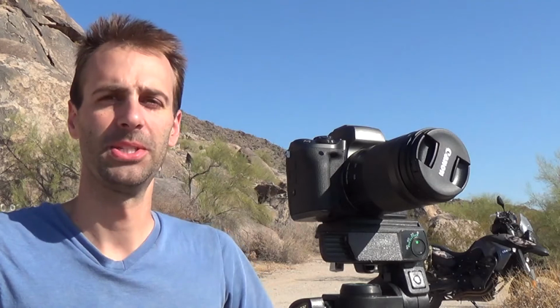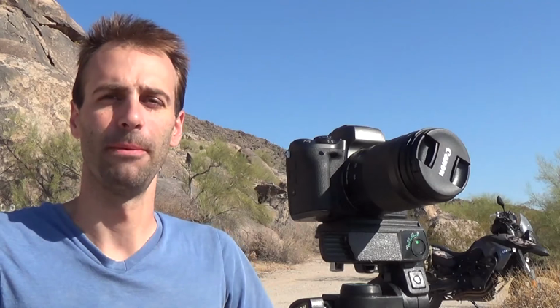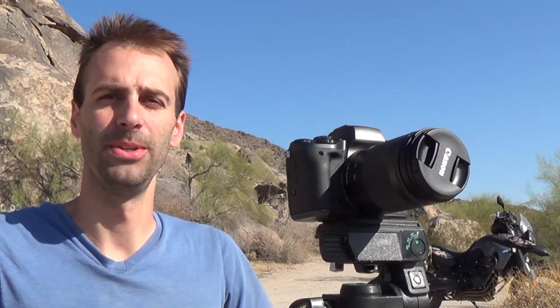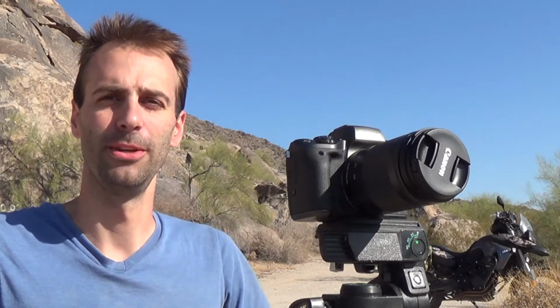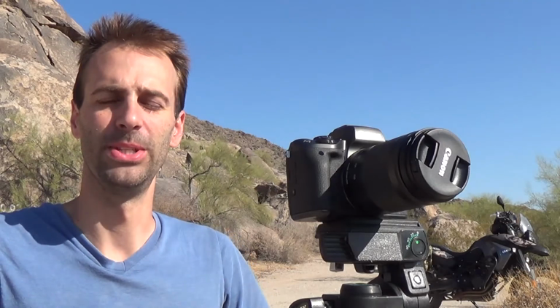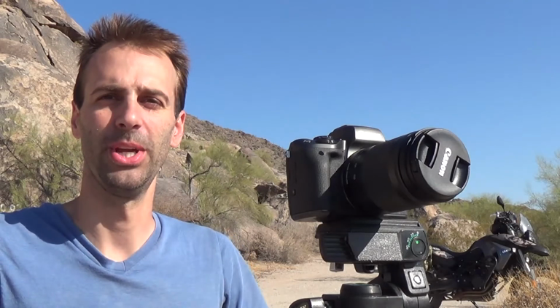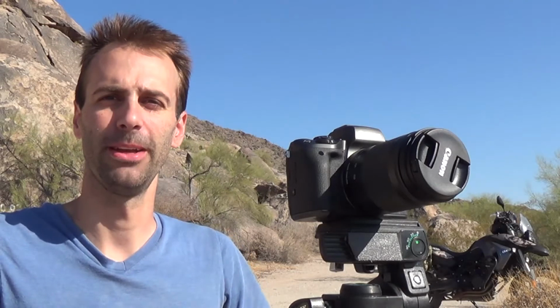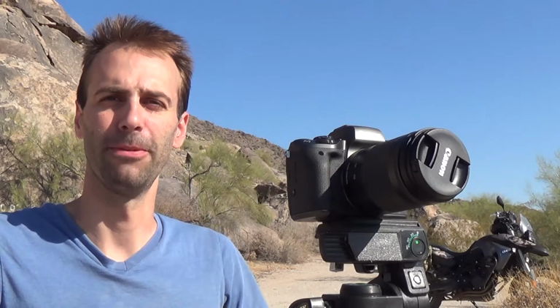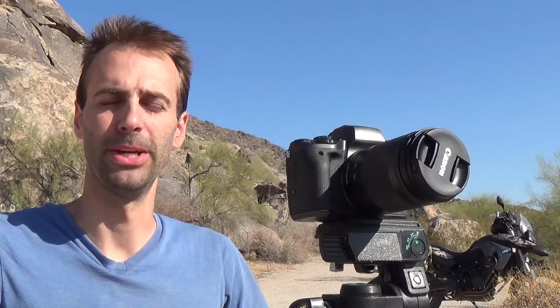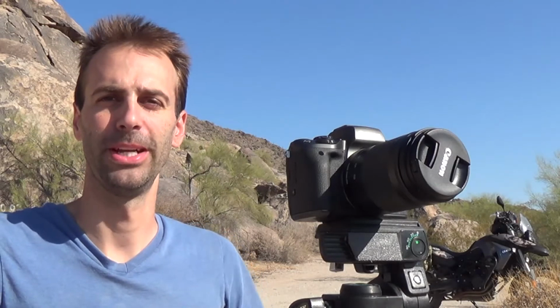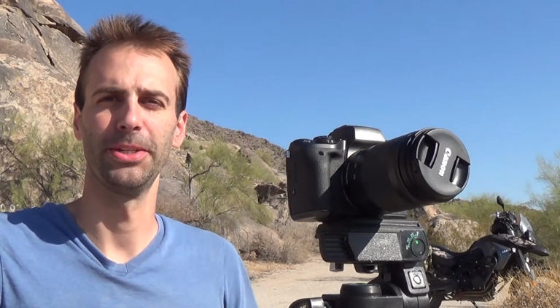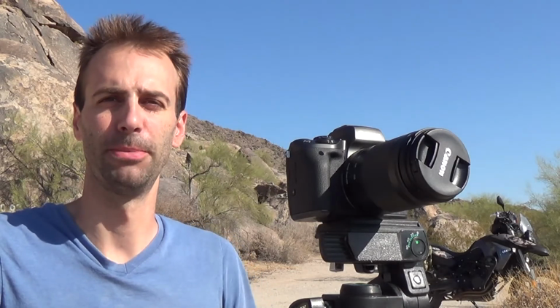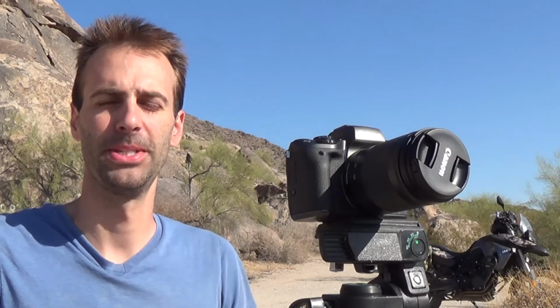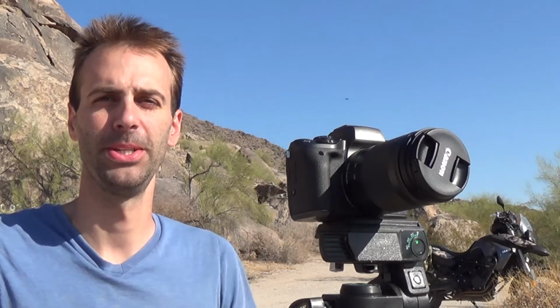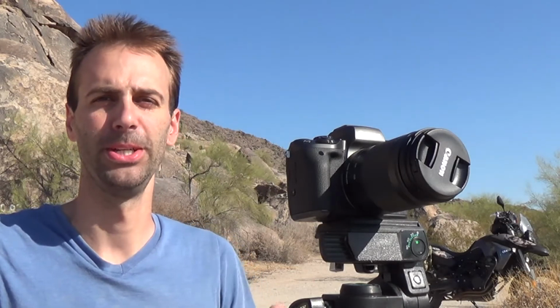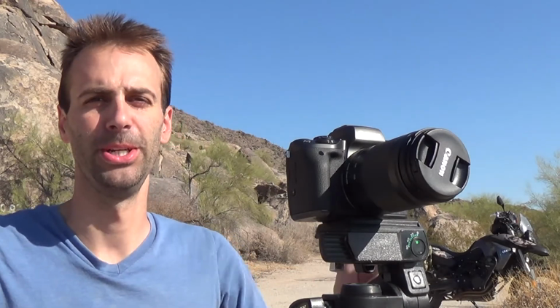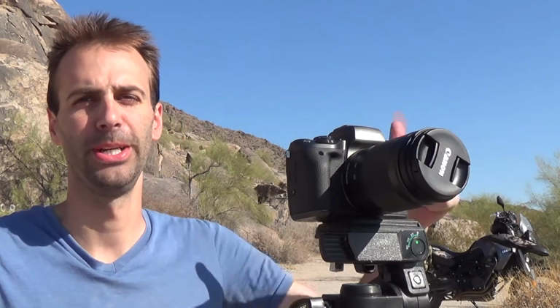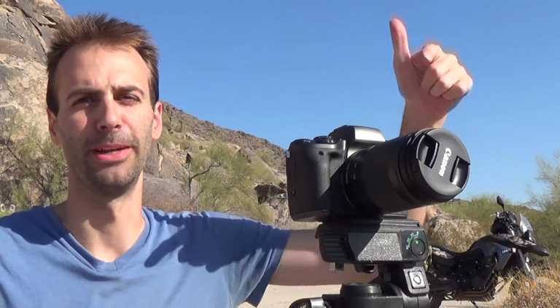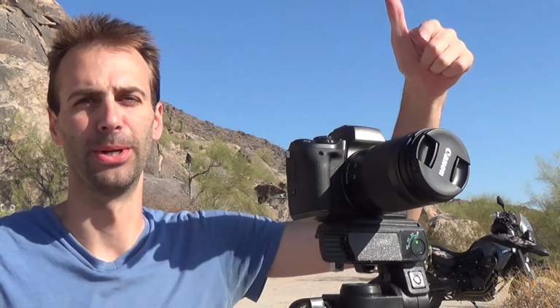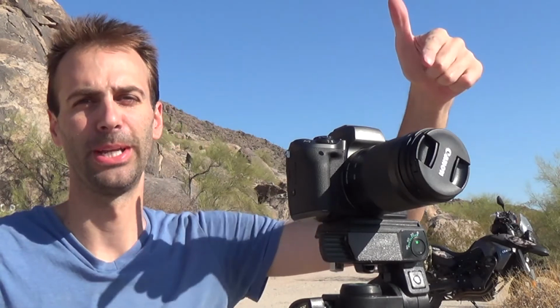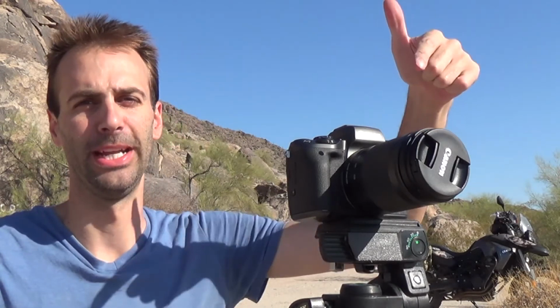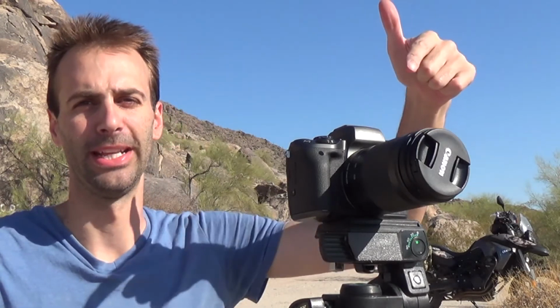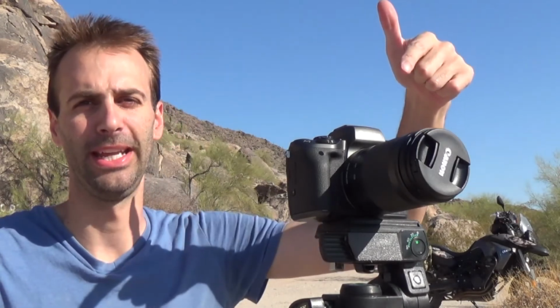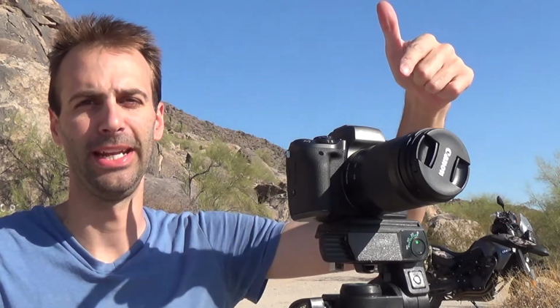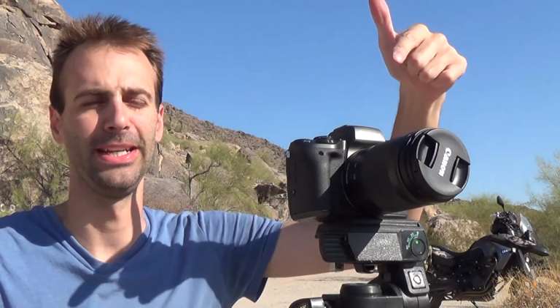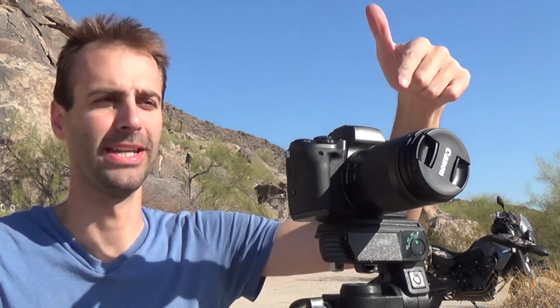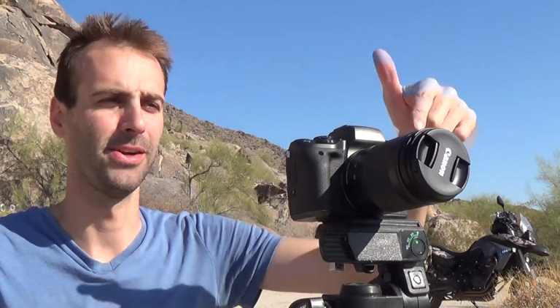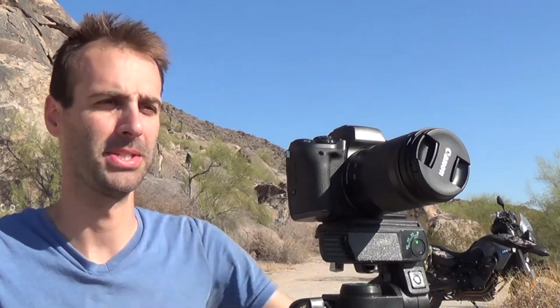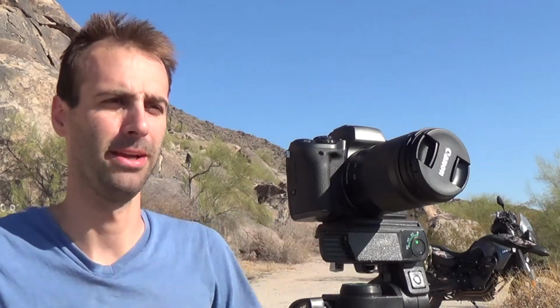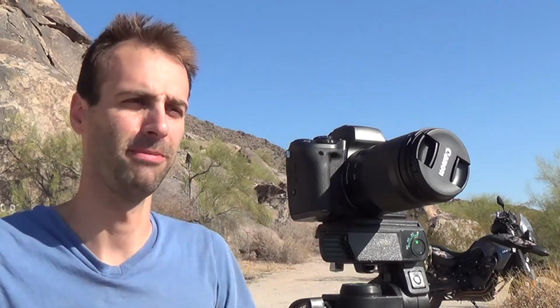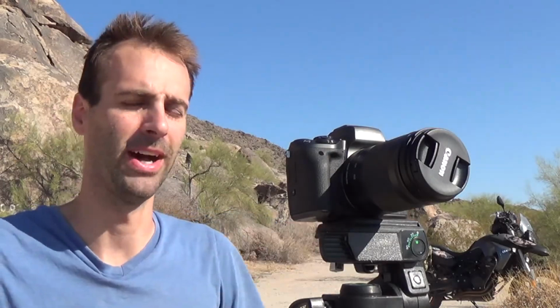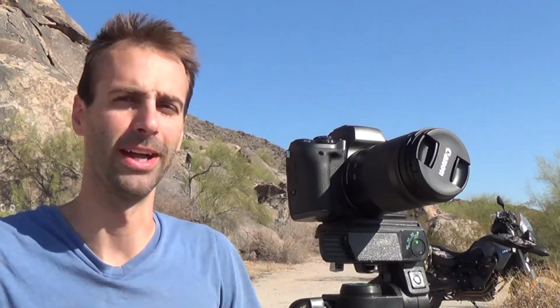What's up YouTube? It's Jacob from International Precision Engineering and we're looking at the Canon EOS M5.